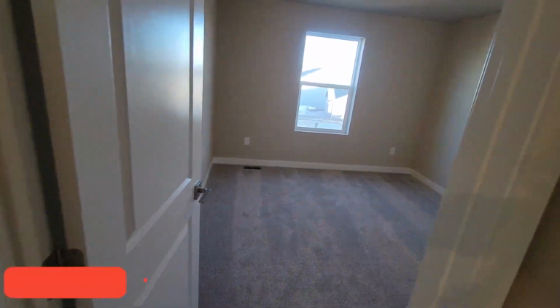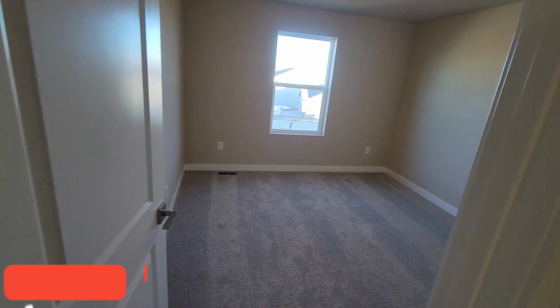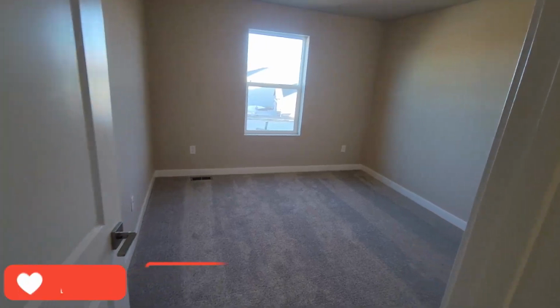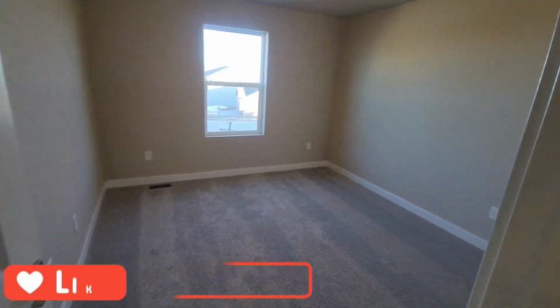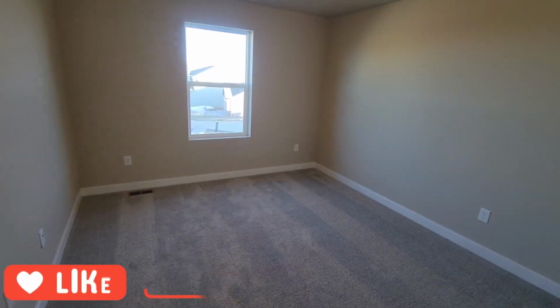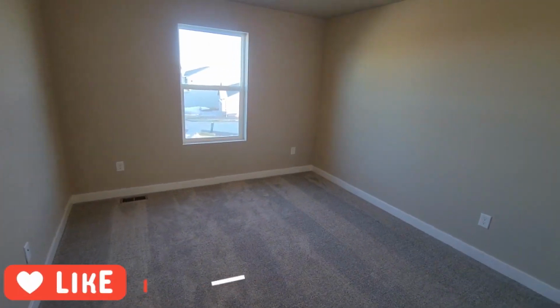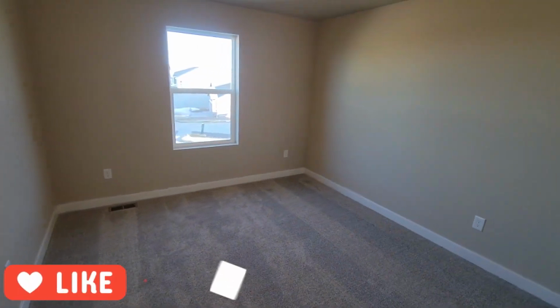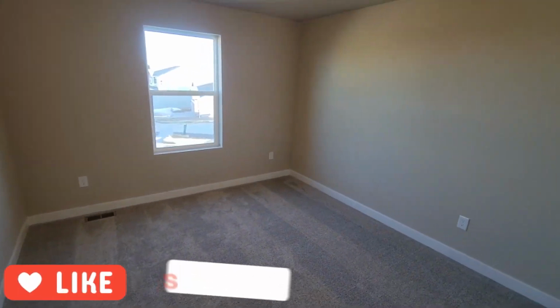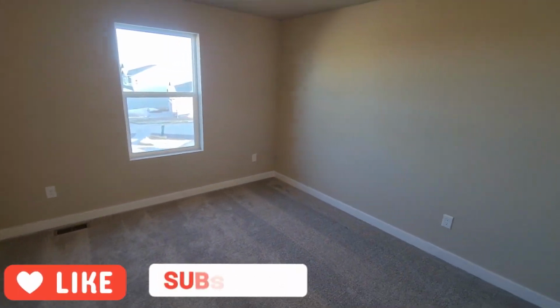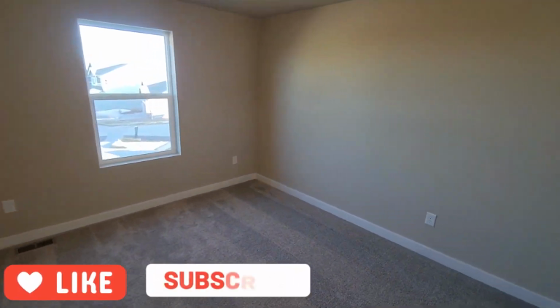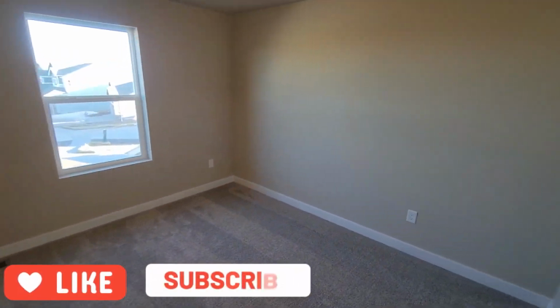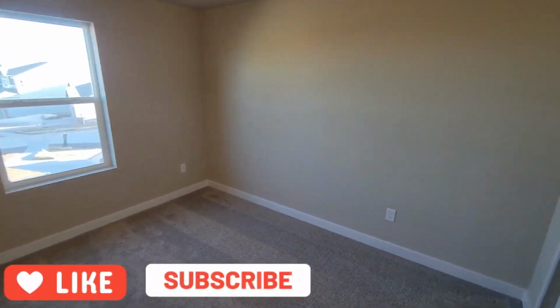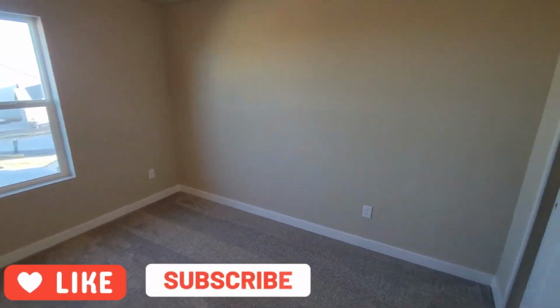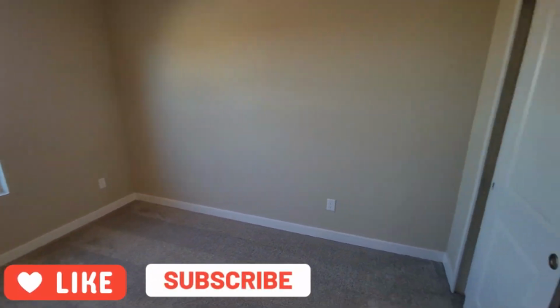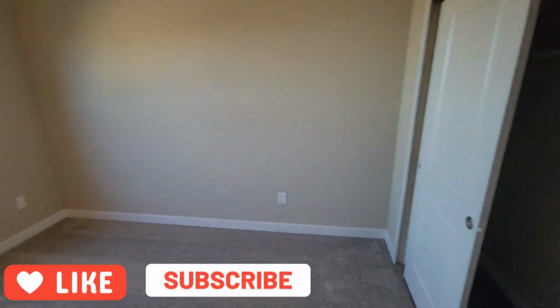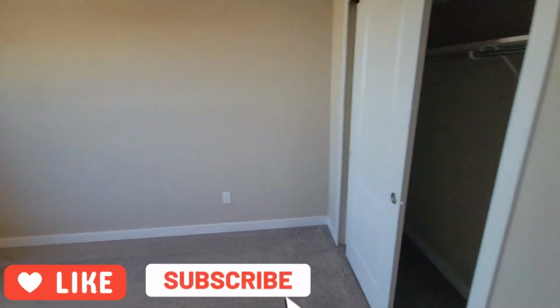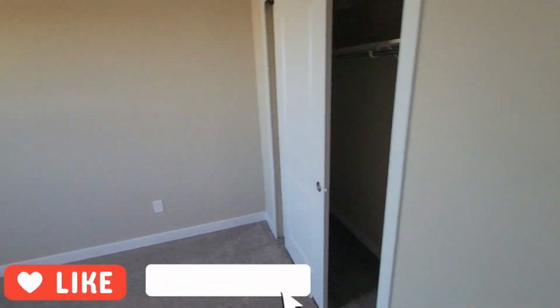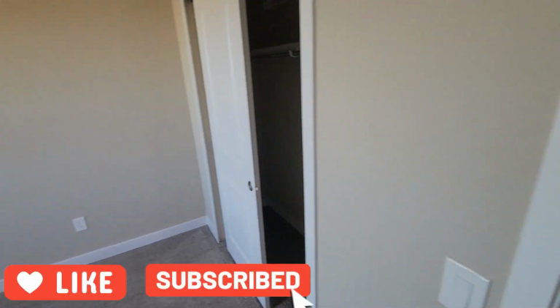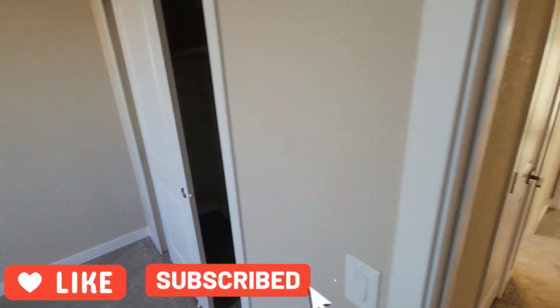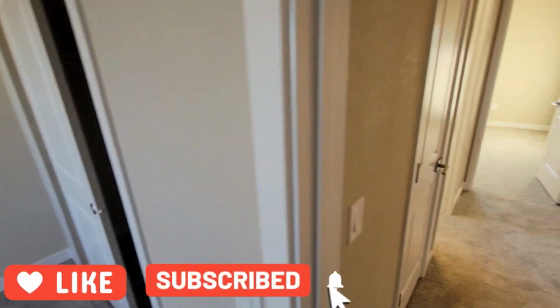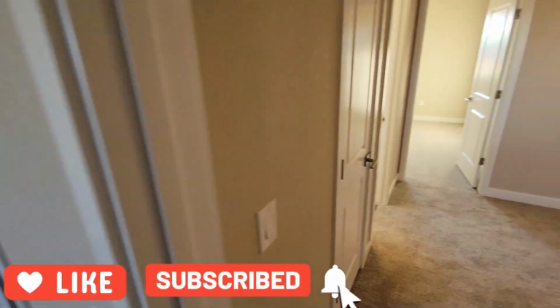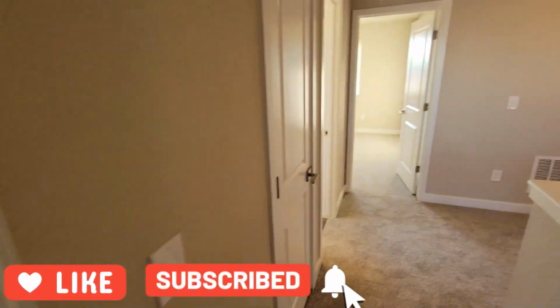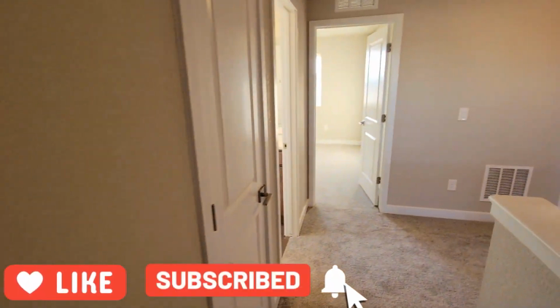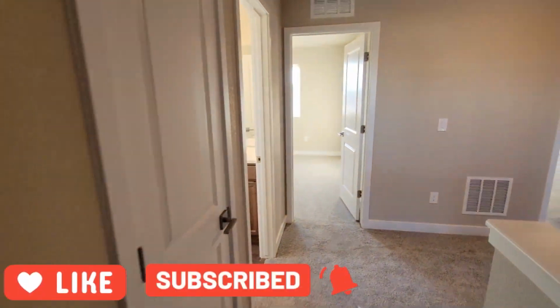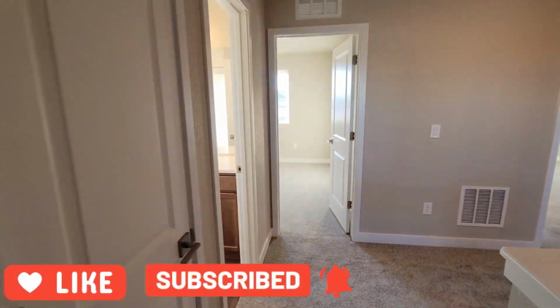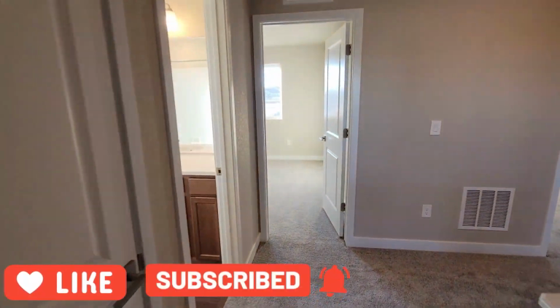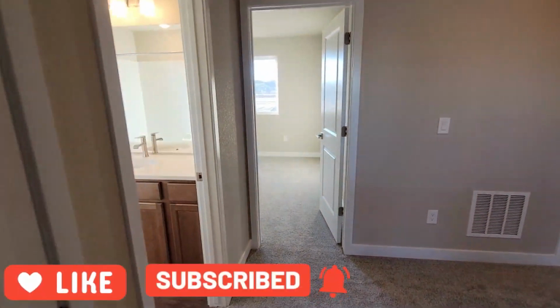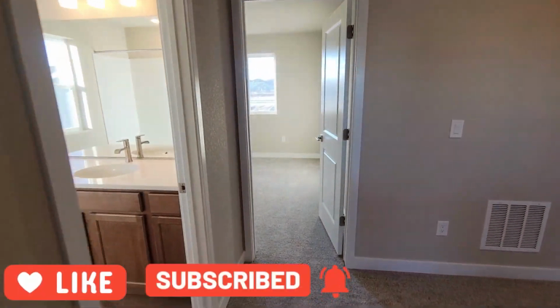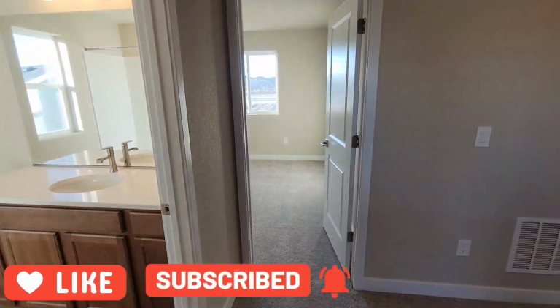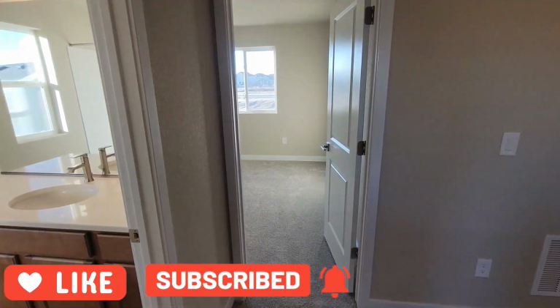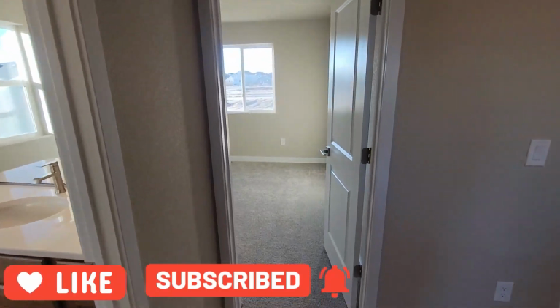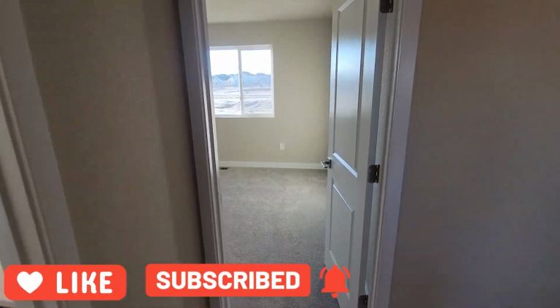Thank you for touring another home with me. If you'd like to see more videos like this, please like and subscribe.